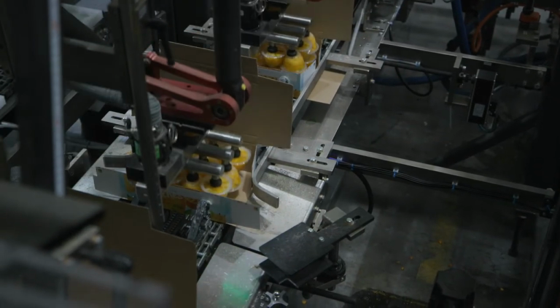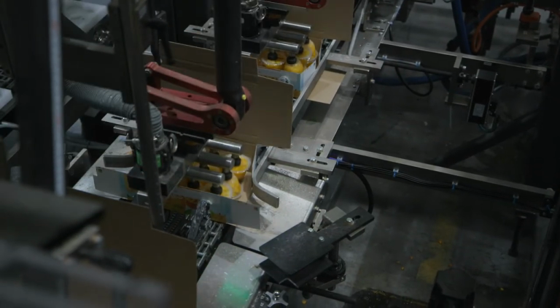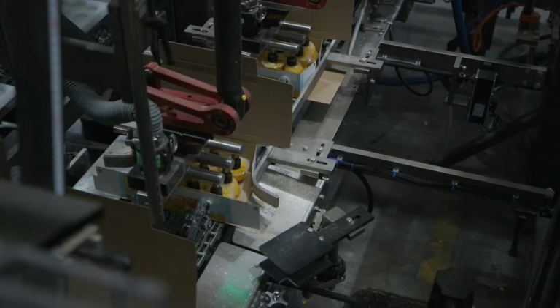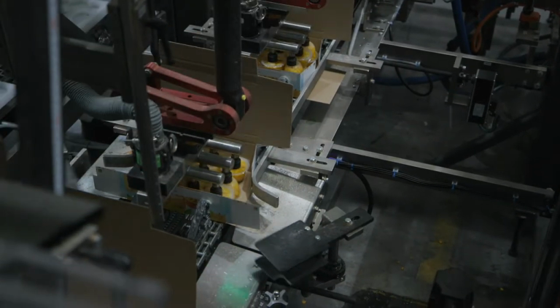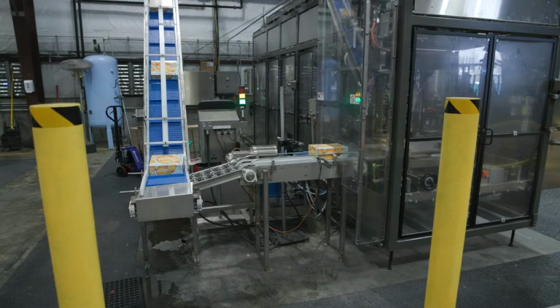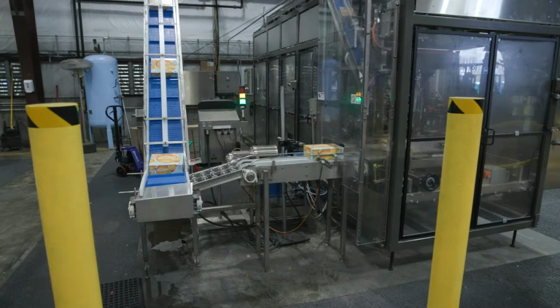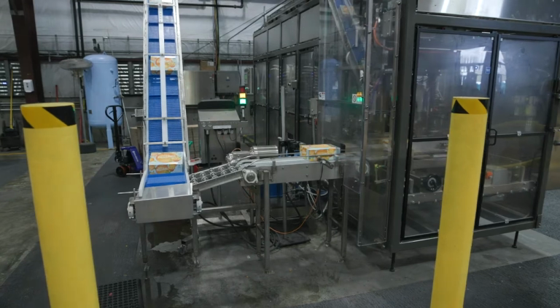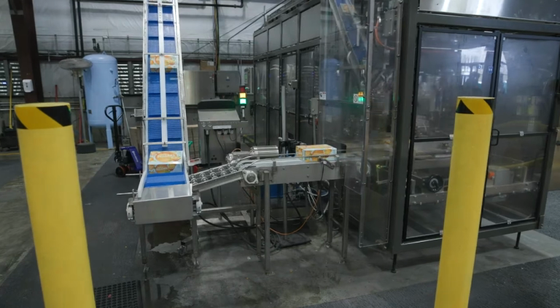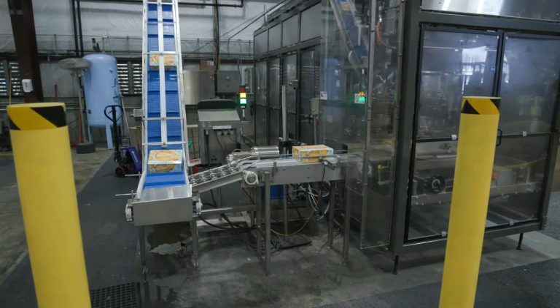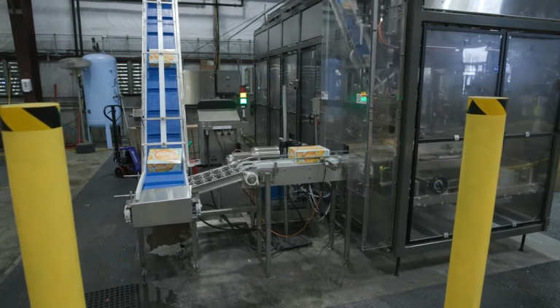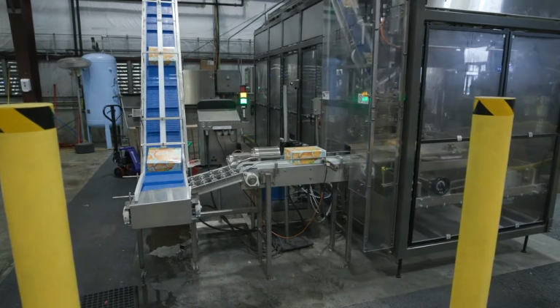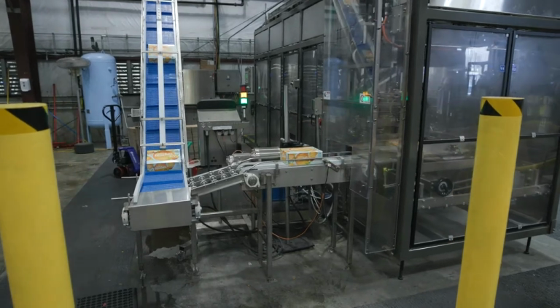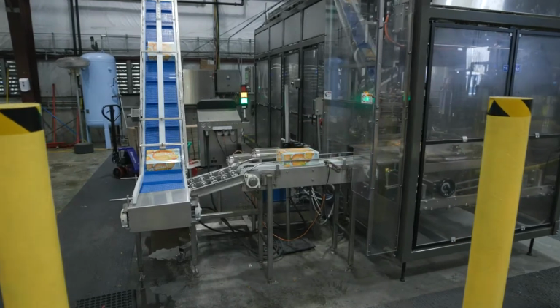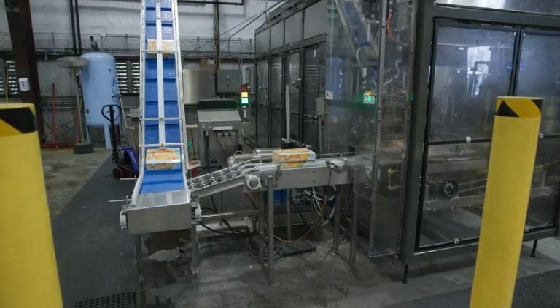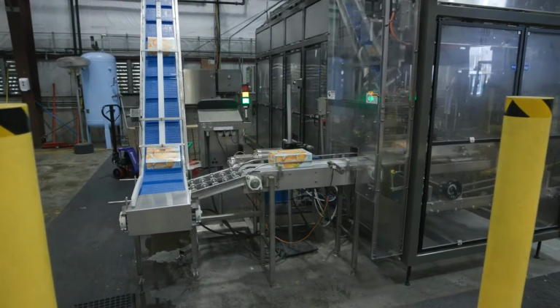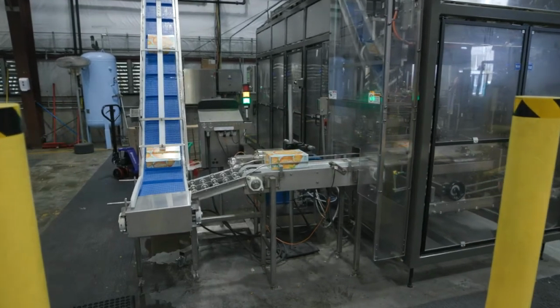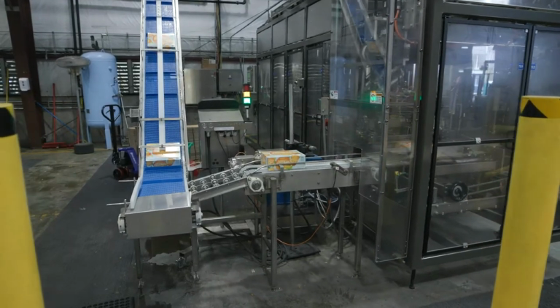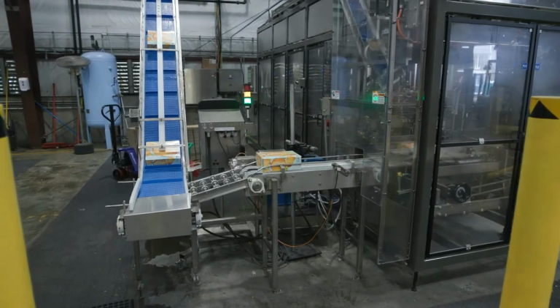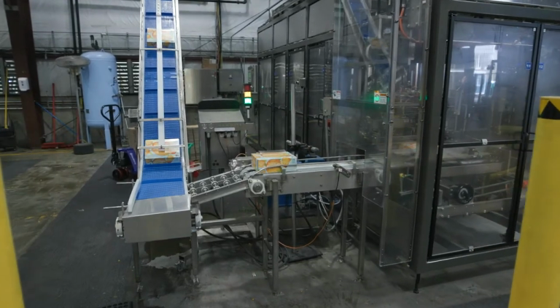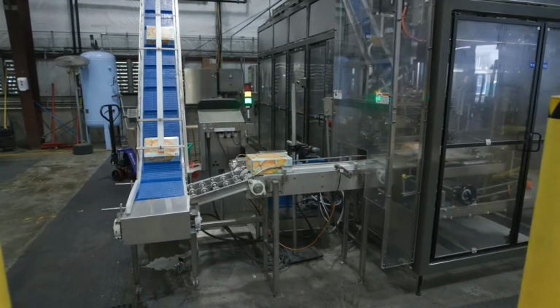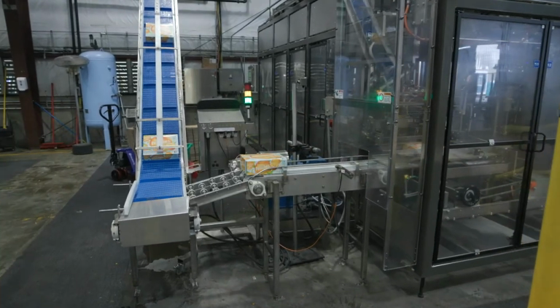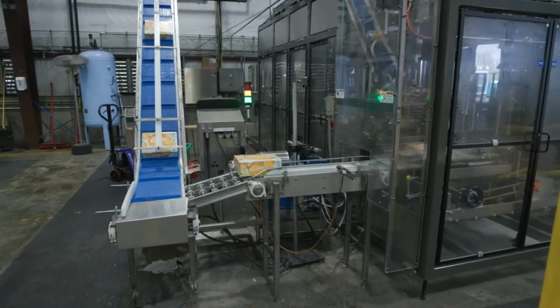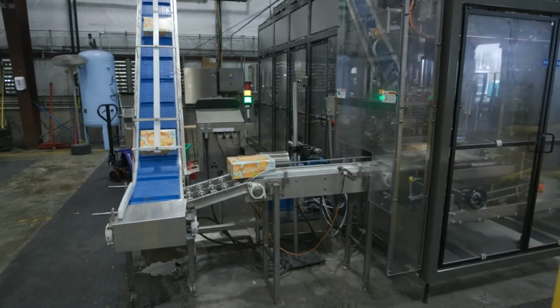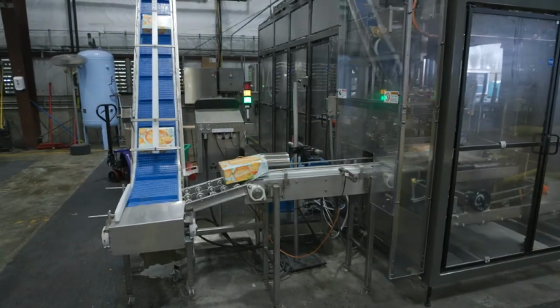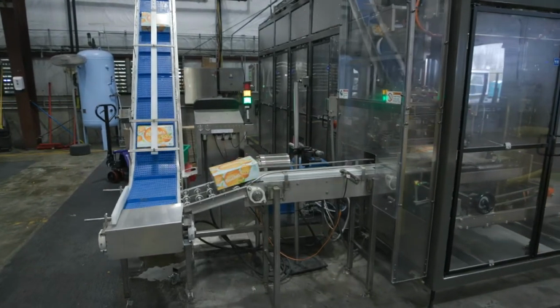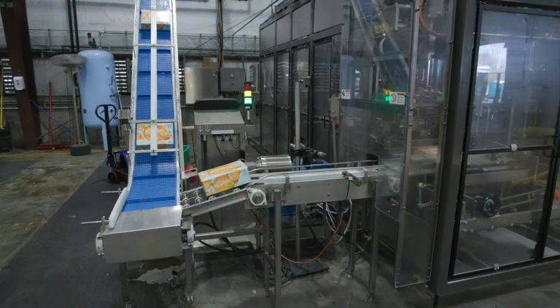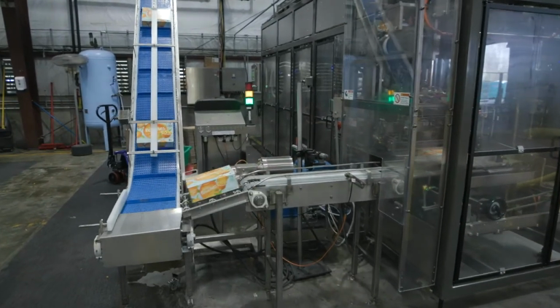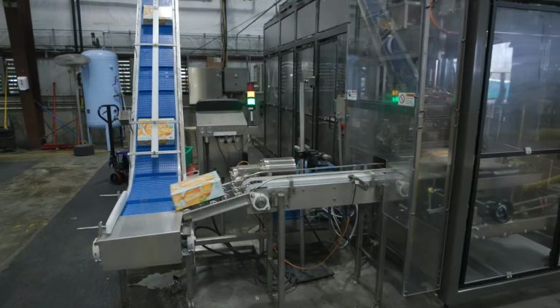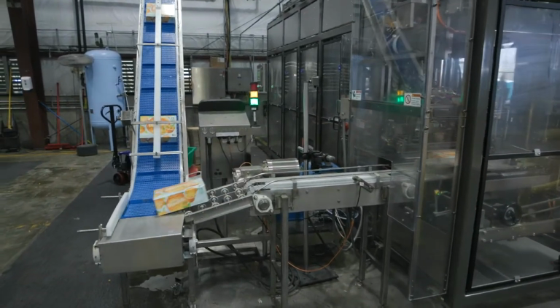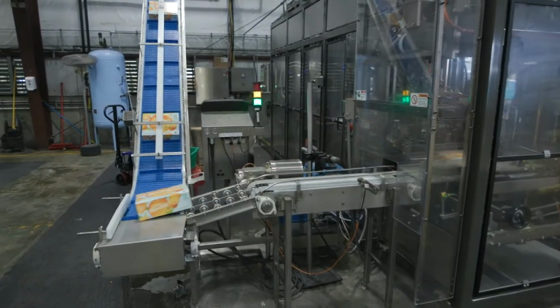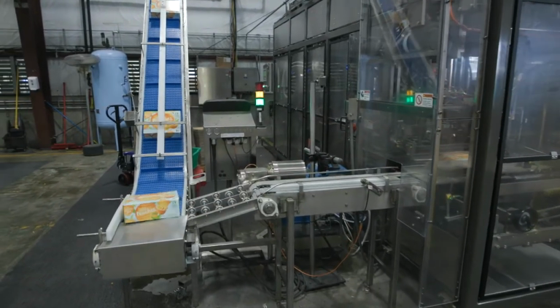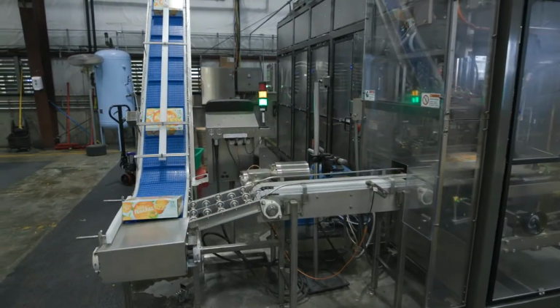After the carton discharge, the cases make their way over to a robotic case stacker.